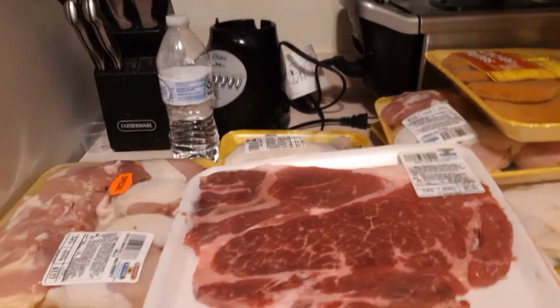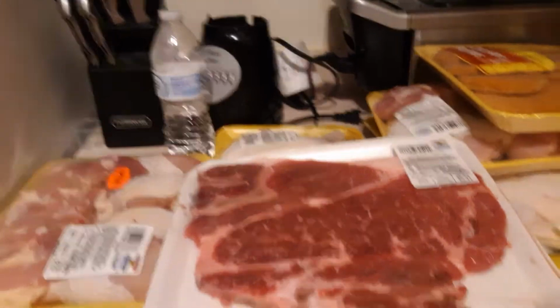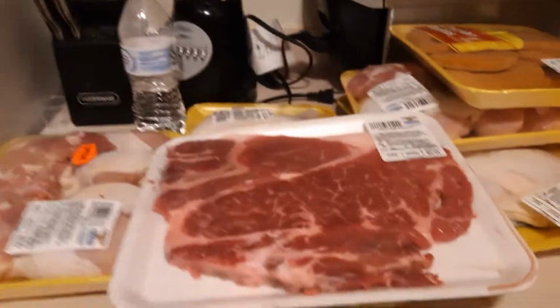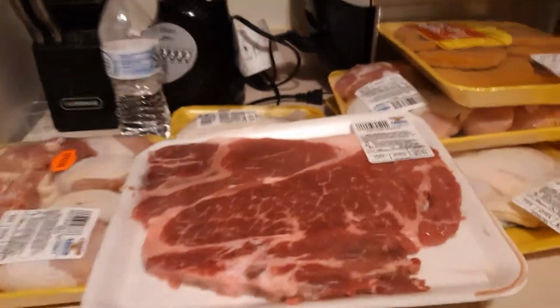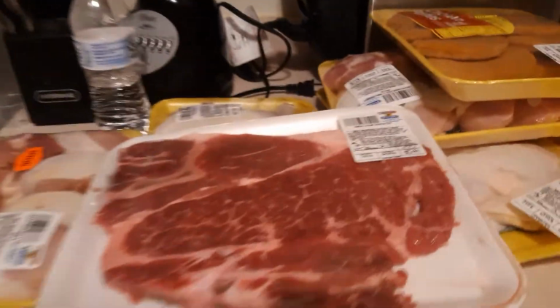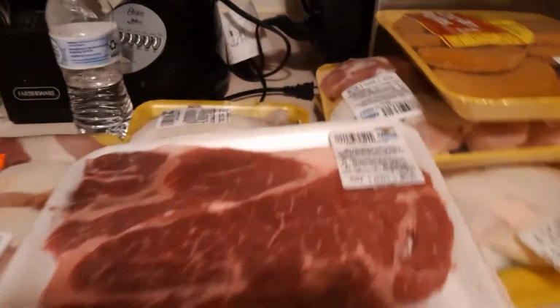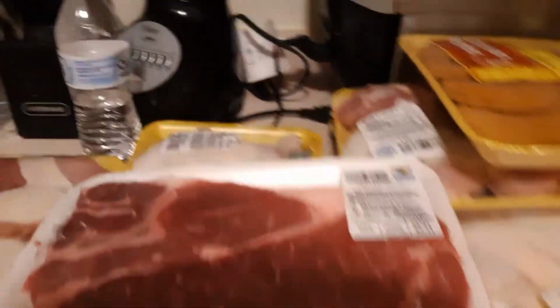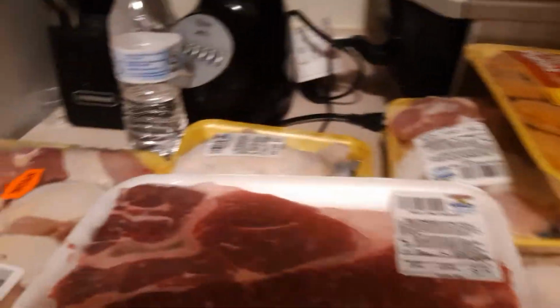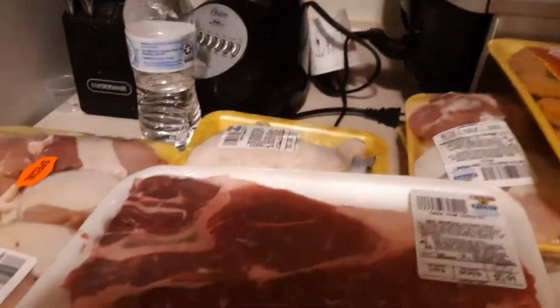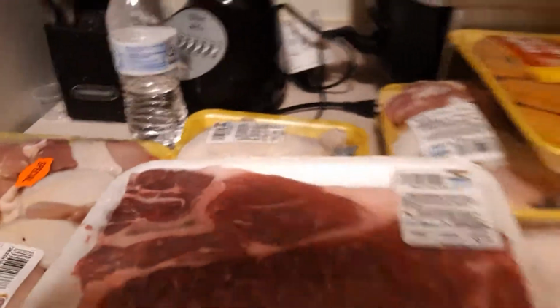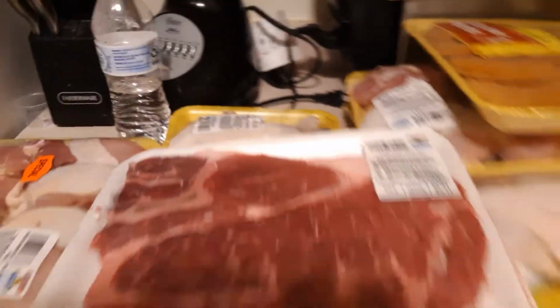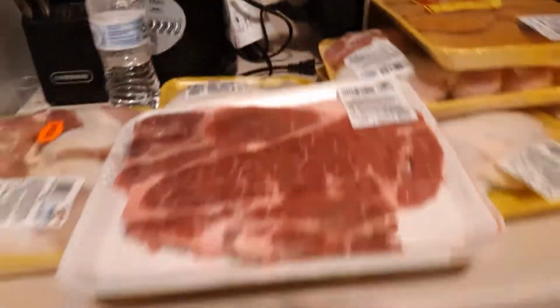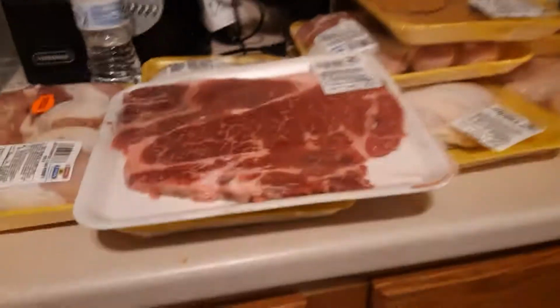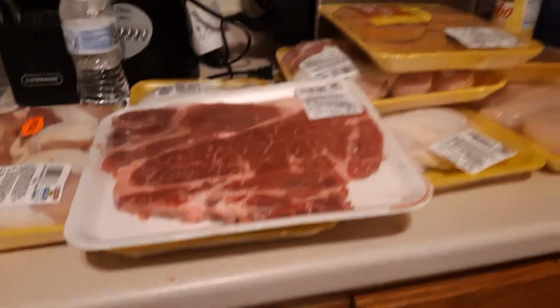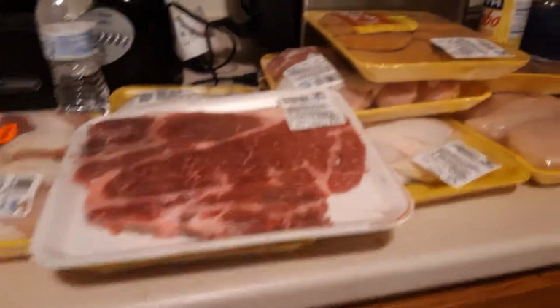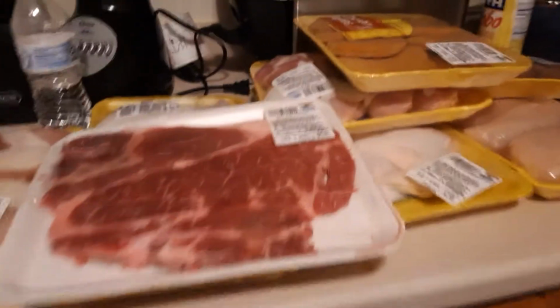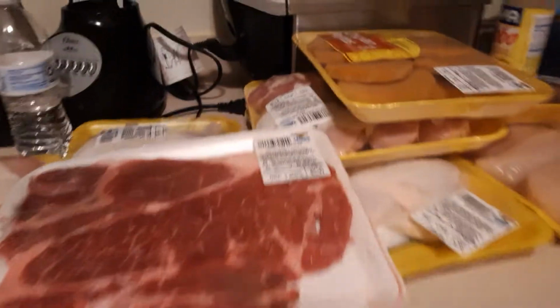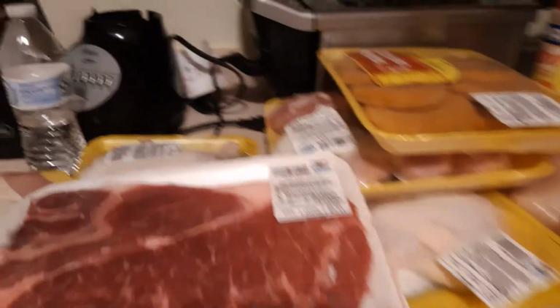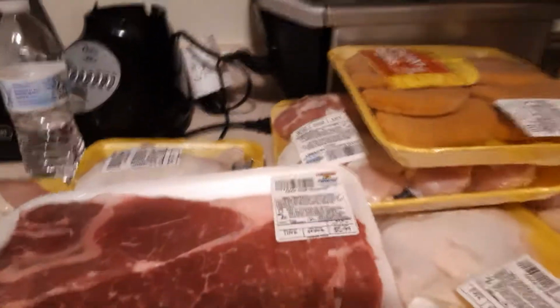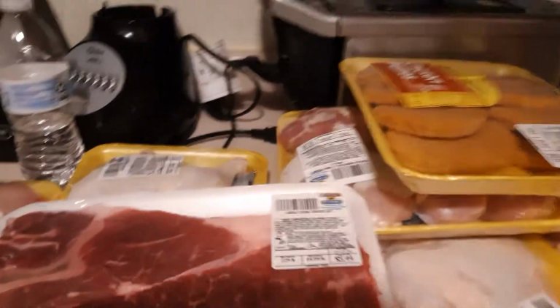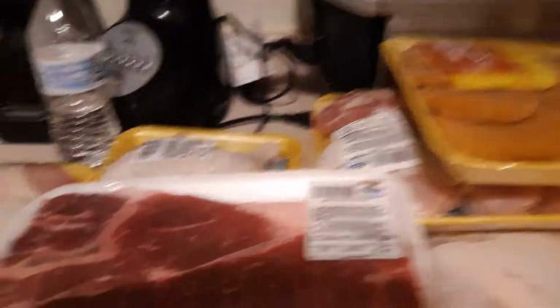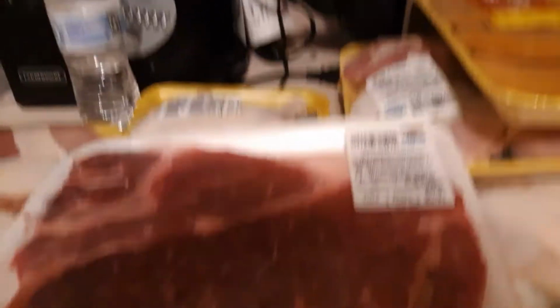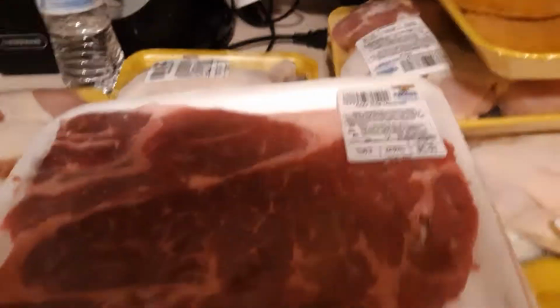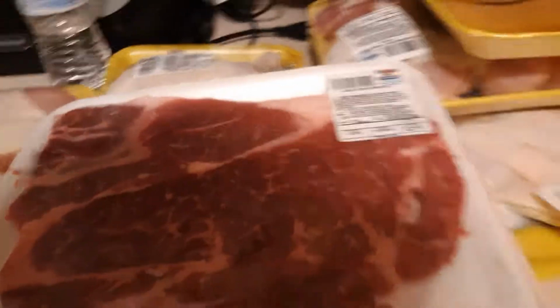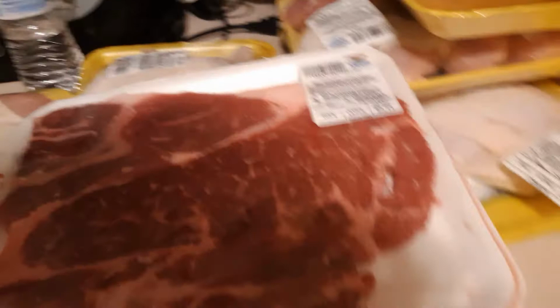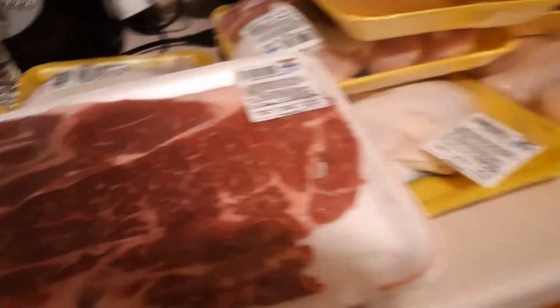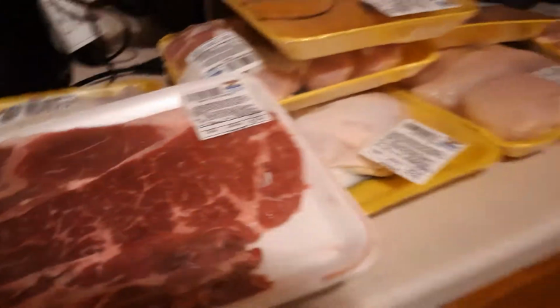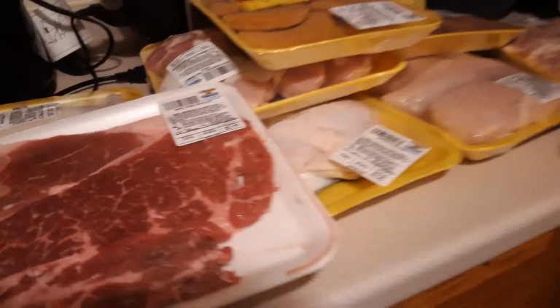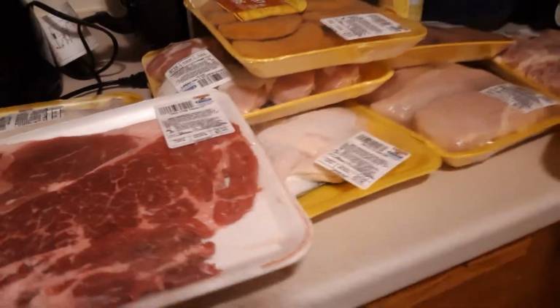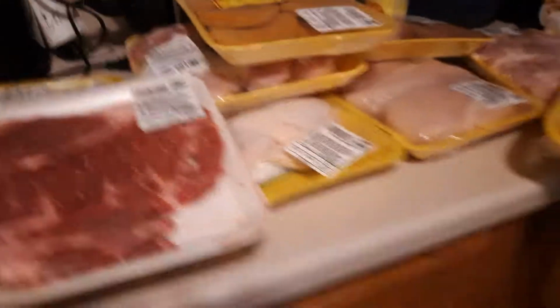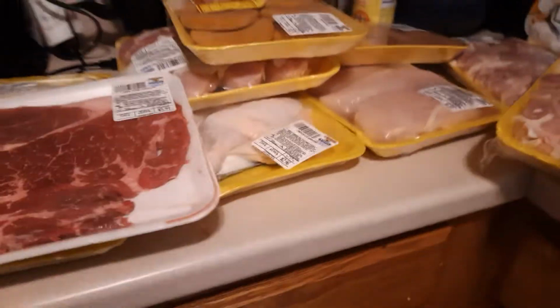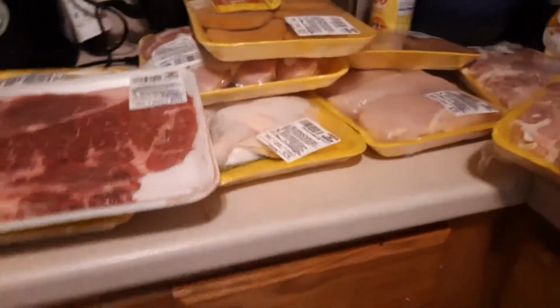Hey guys, it's Dee Dee. I just wanted to do a quick haul. I just went to Compare Foods.